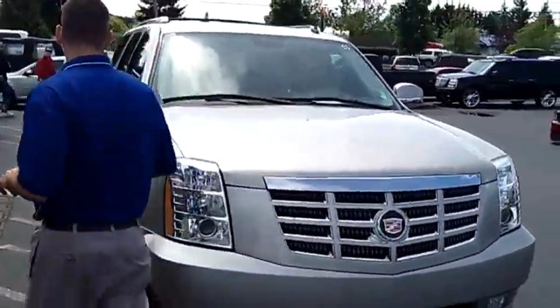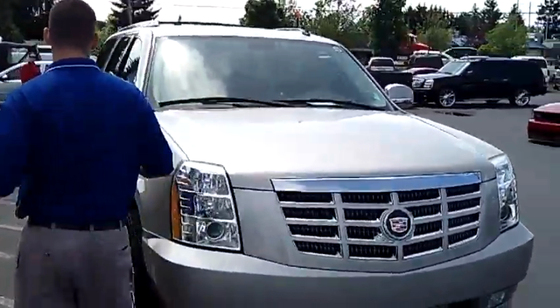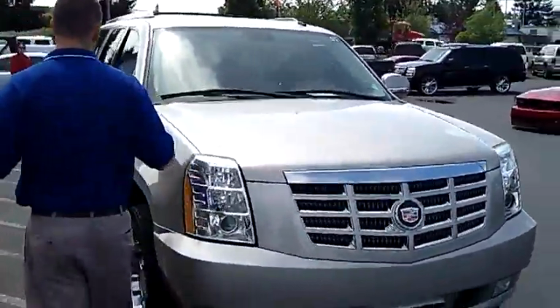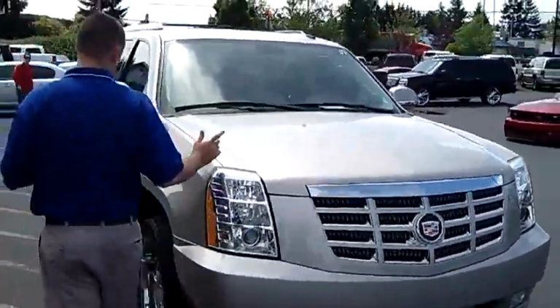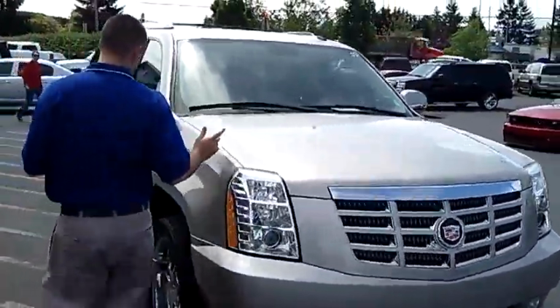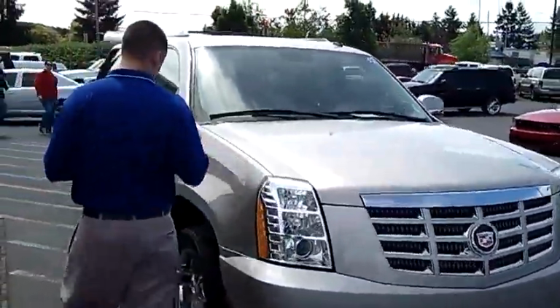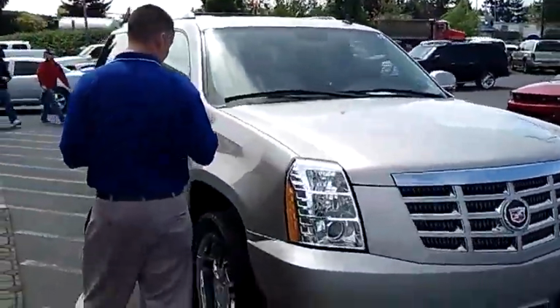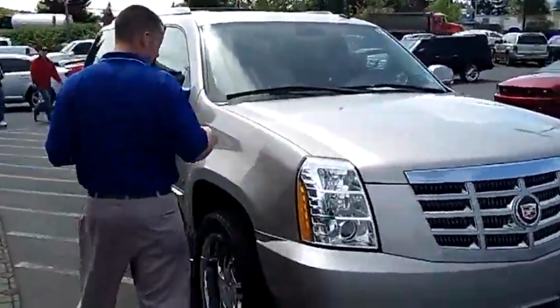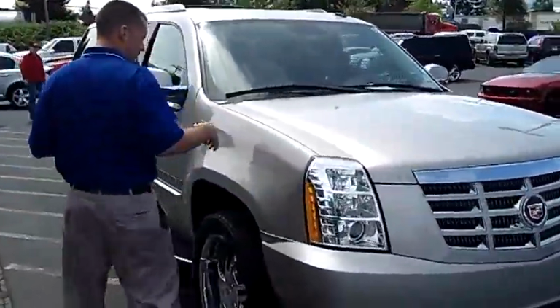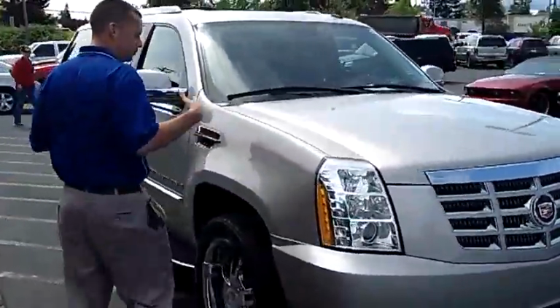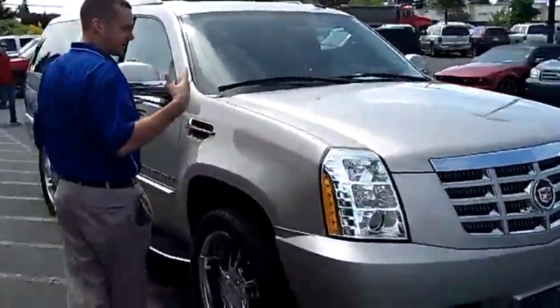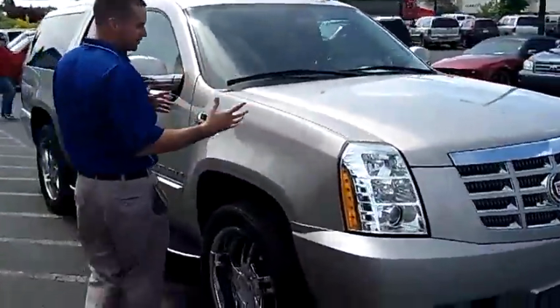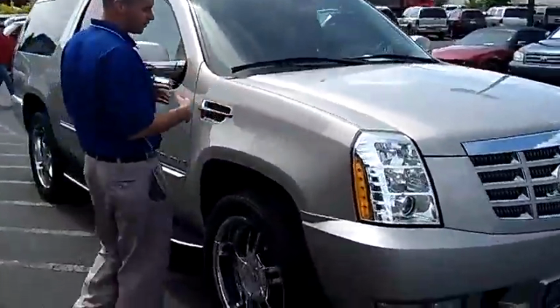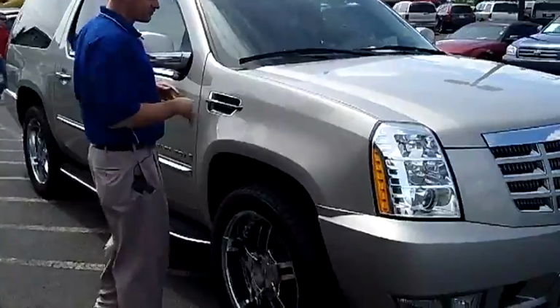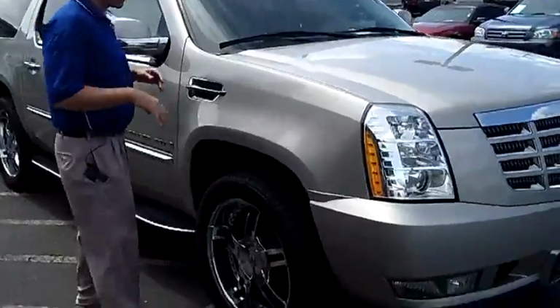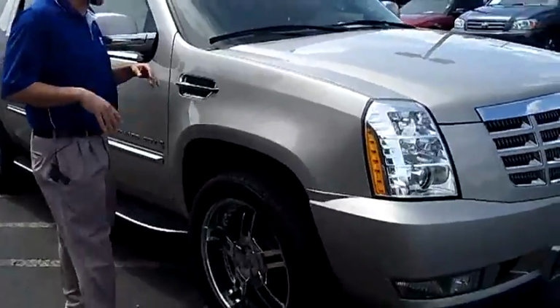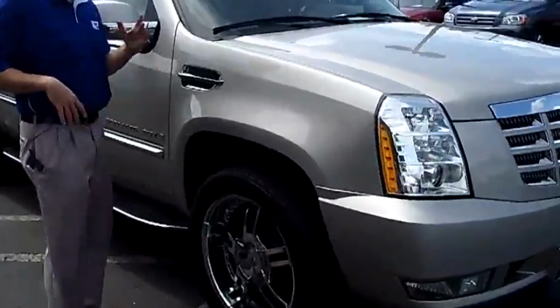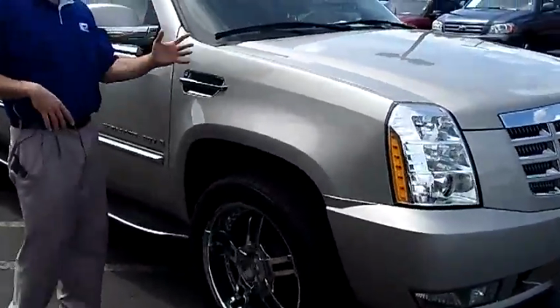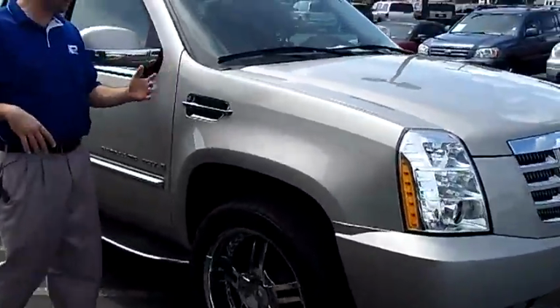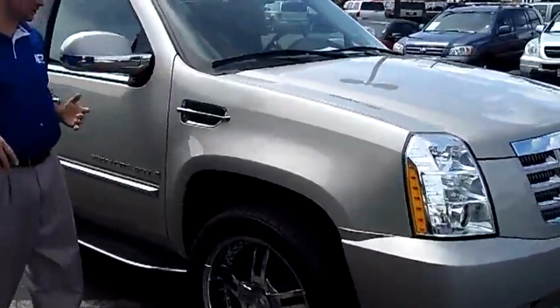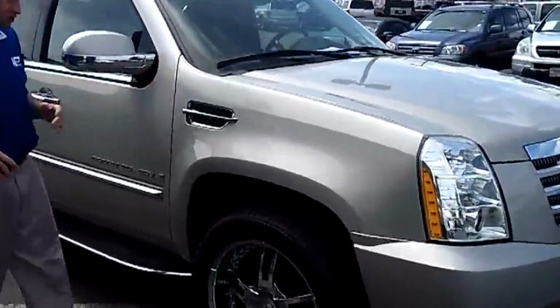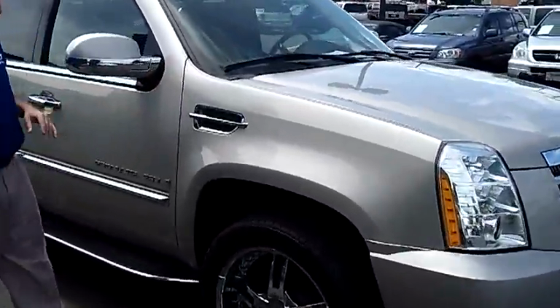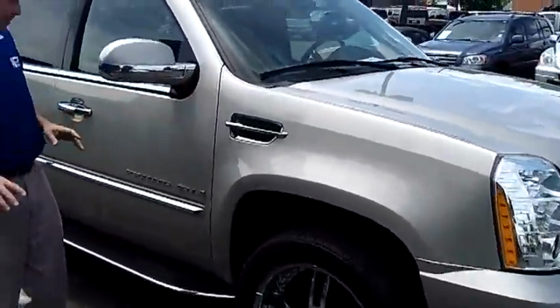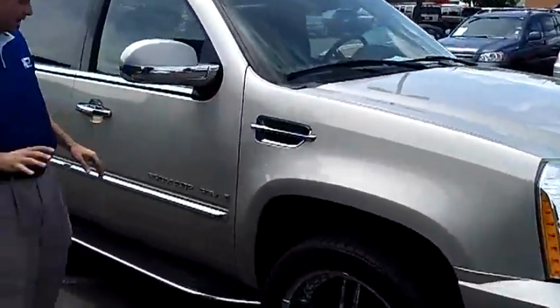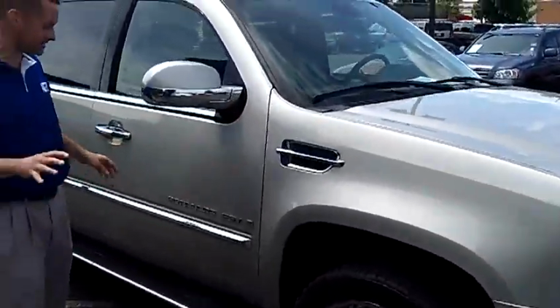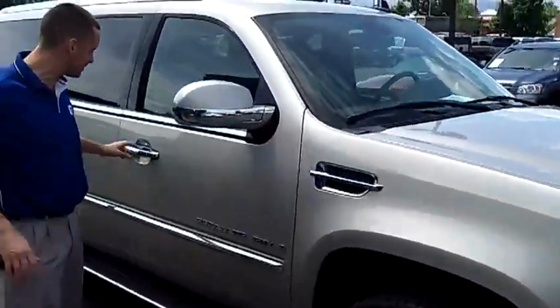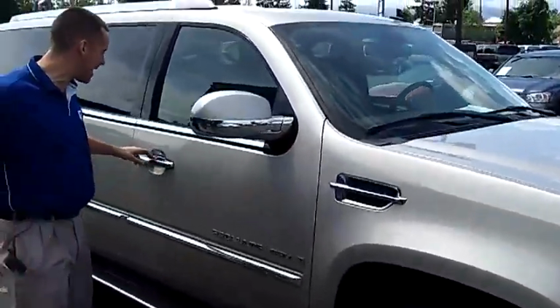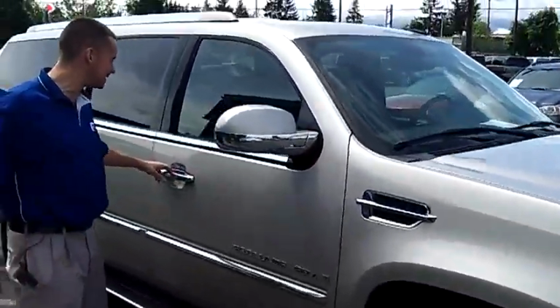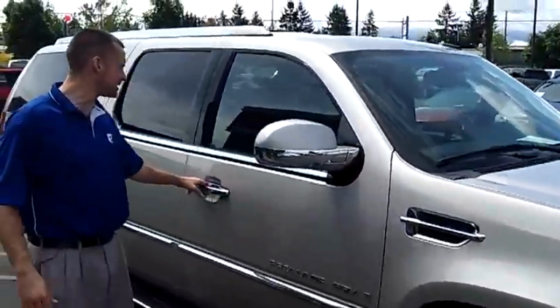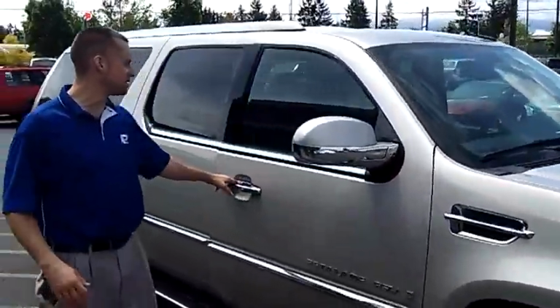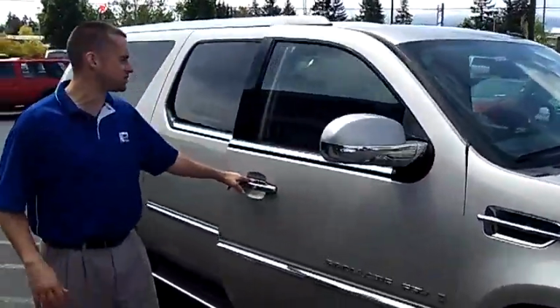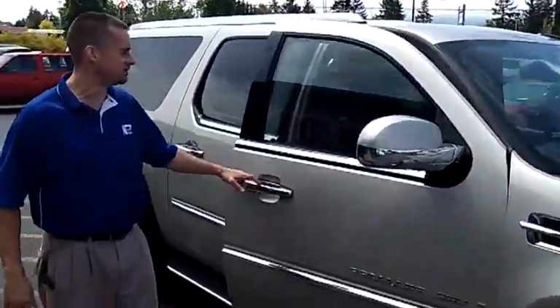As you walk around to this side of the vehicle, you'll notice the condition of the paint, the condition of the body — it's in immaculate condition.